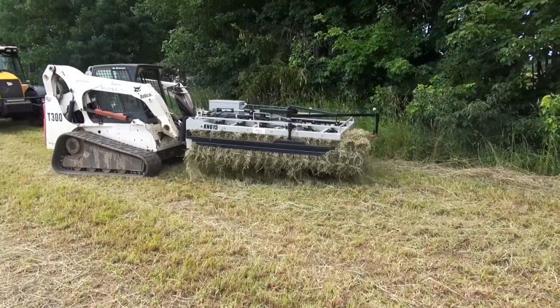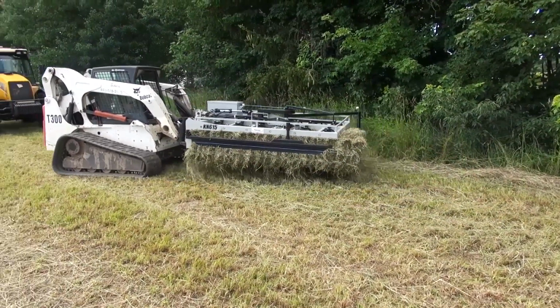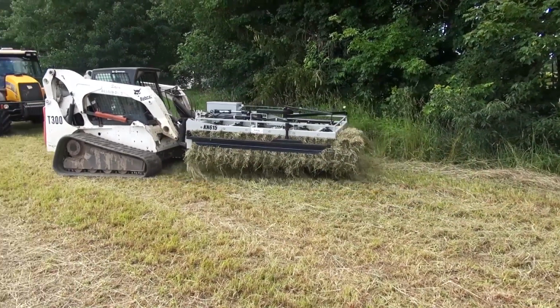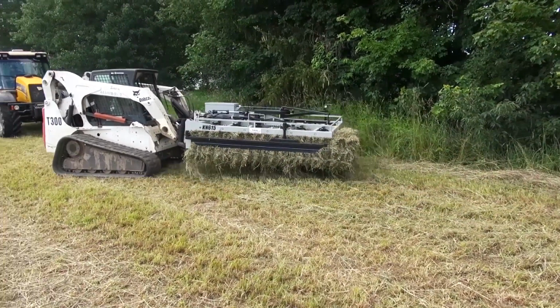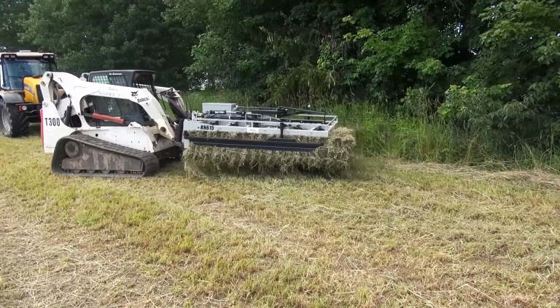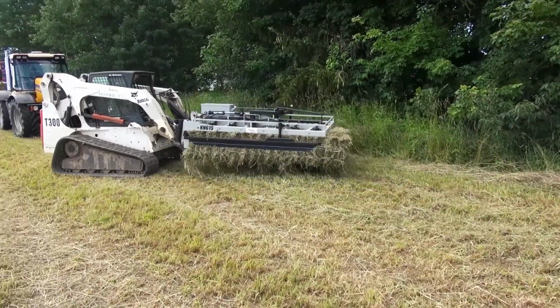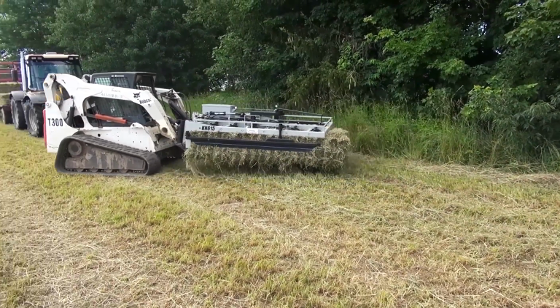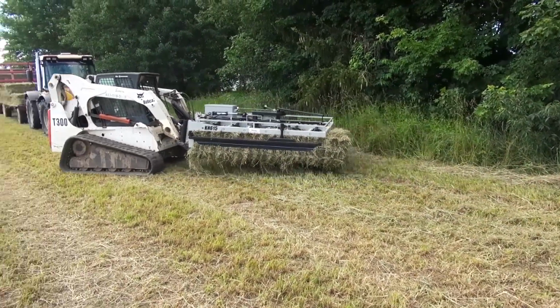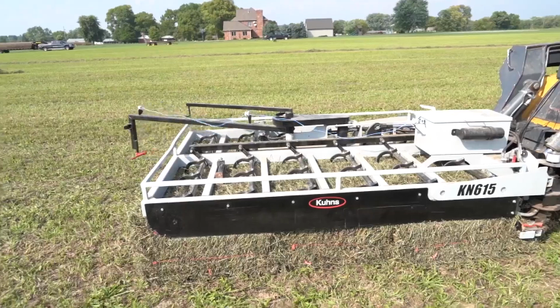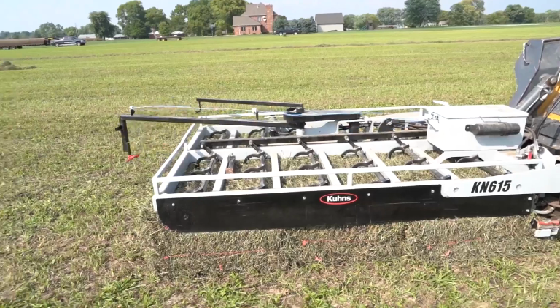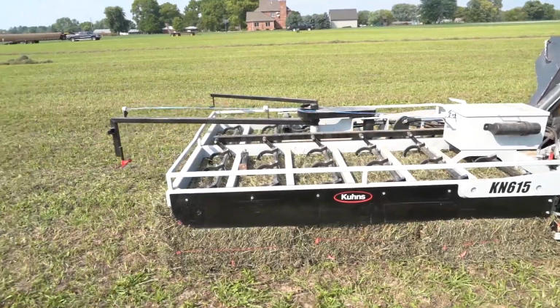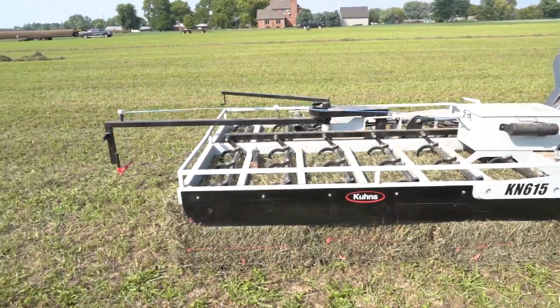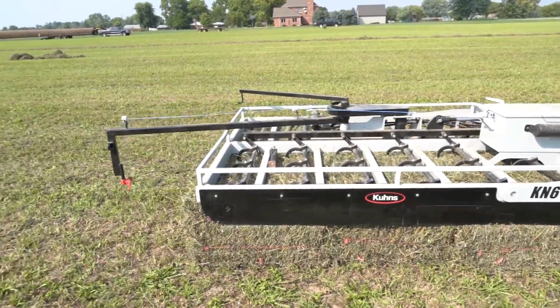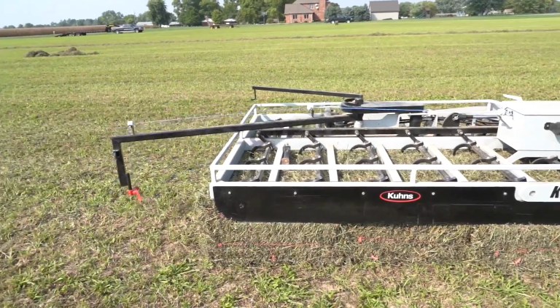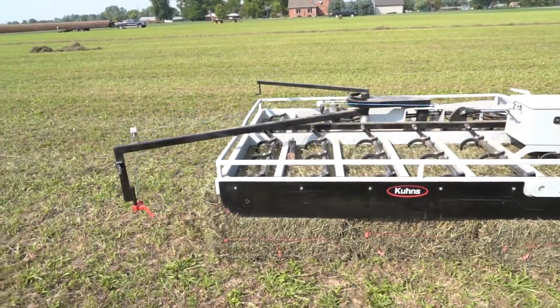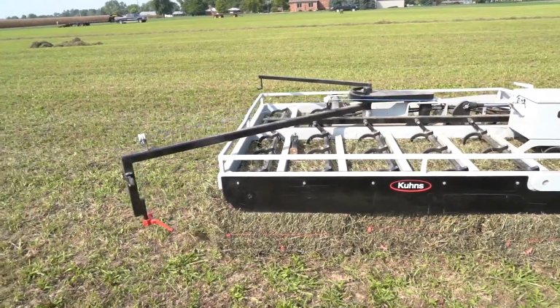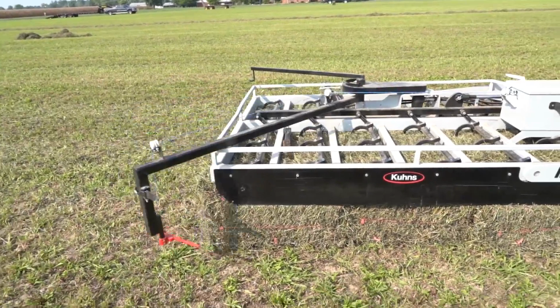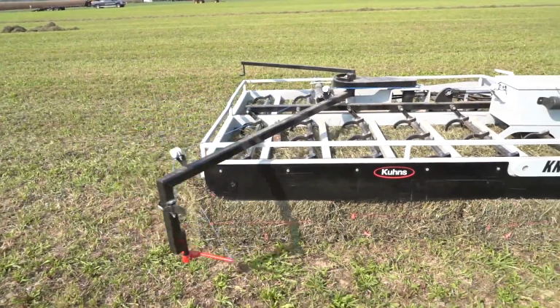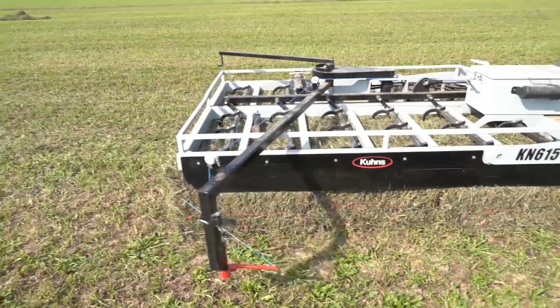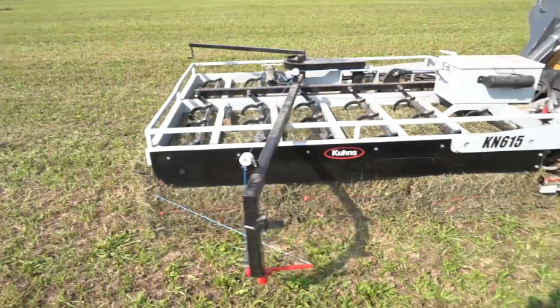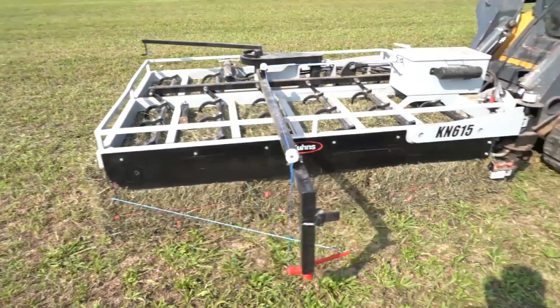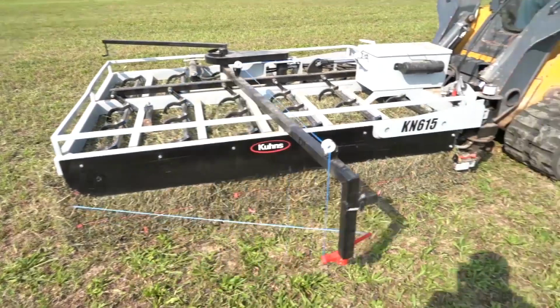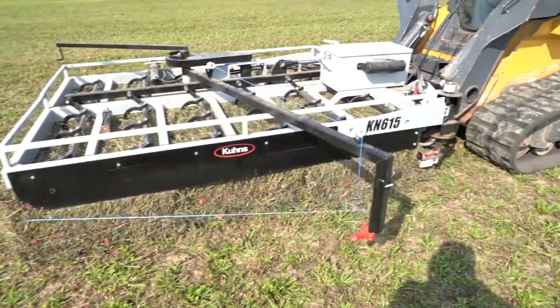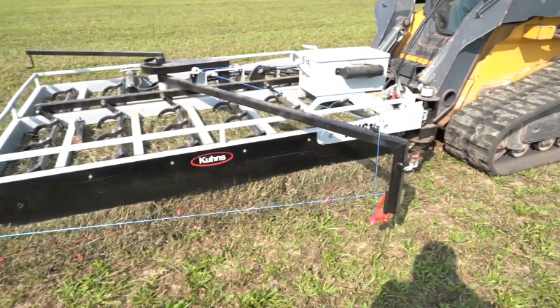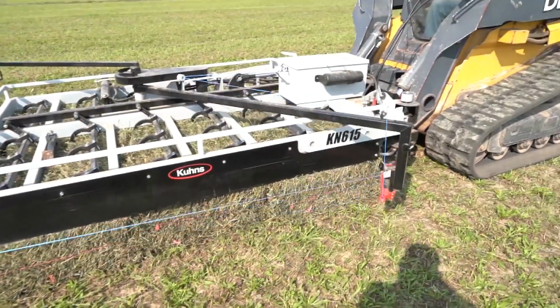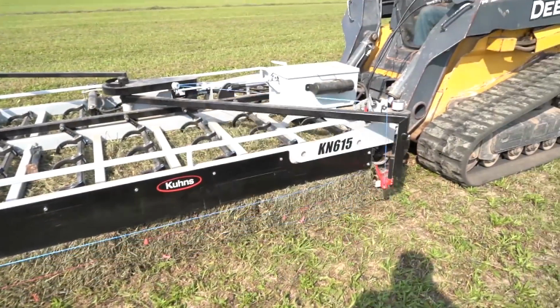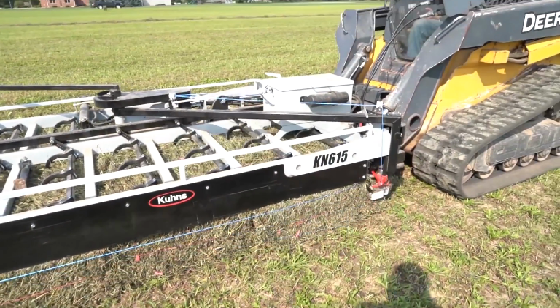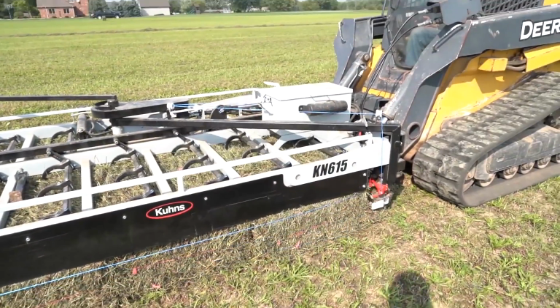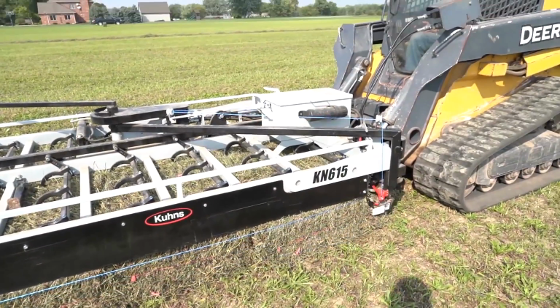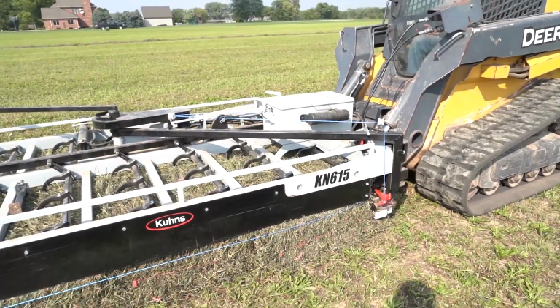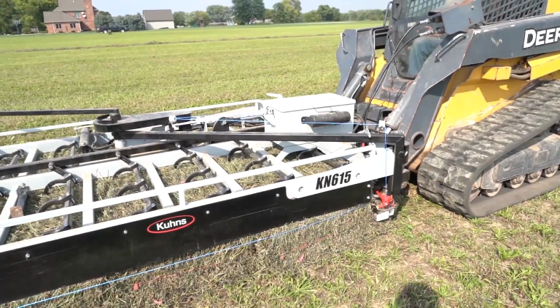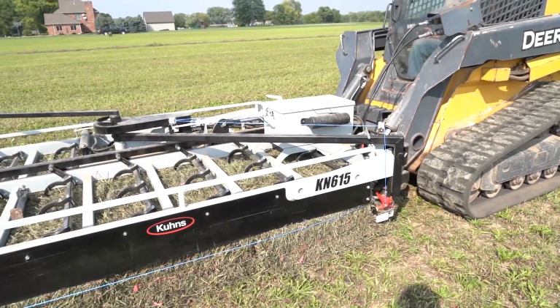At the barn, easily unload and stack bale groups using a standard Kuhn's grabber.